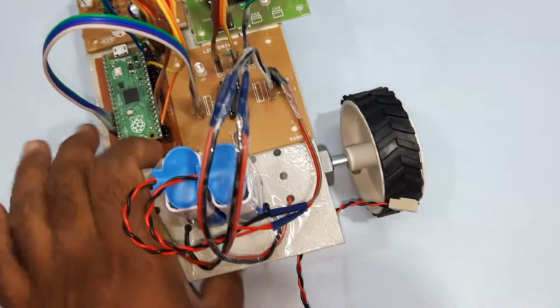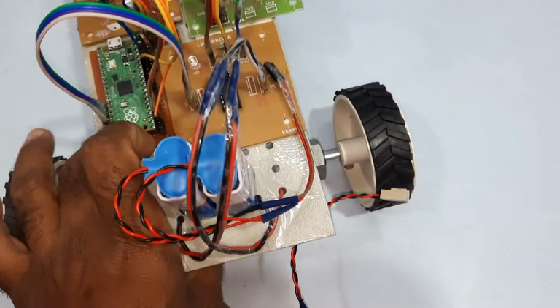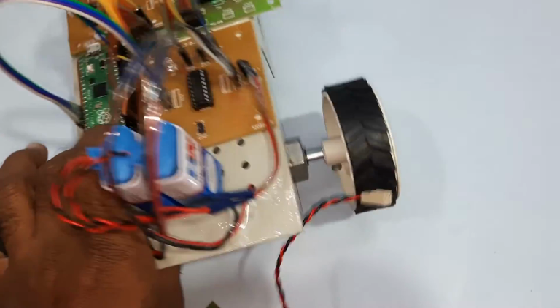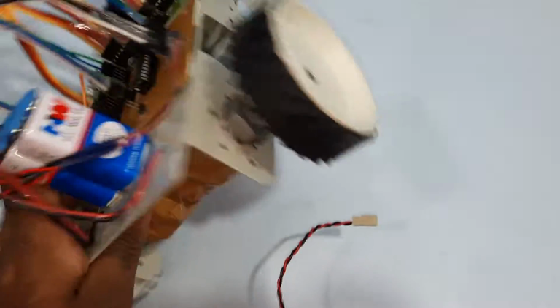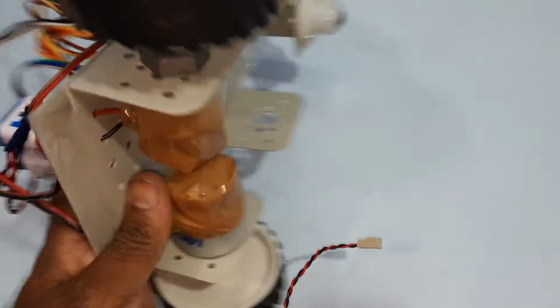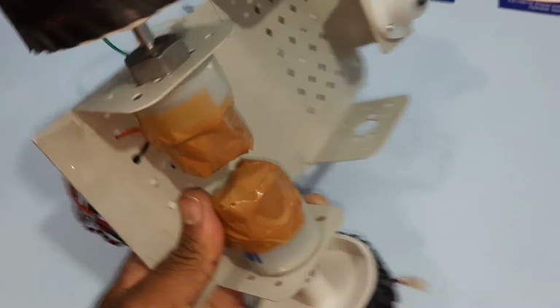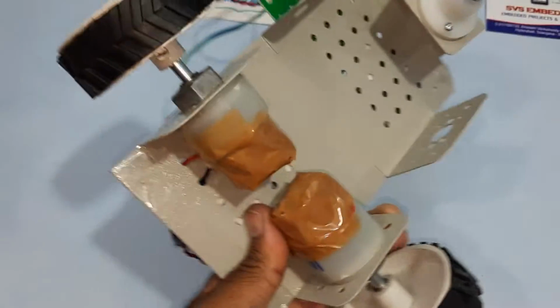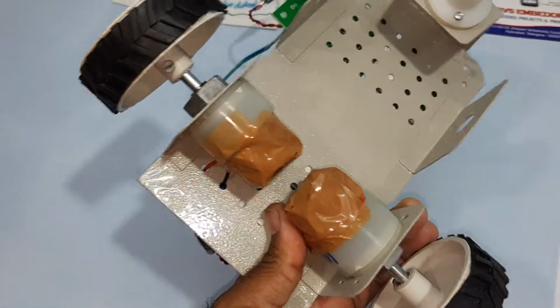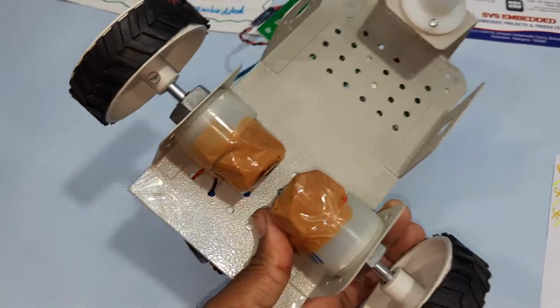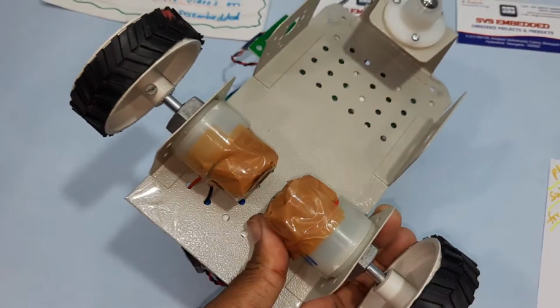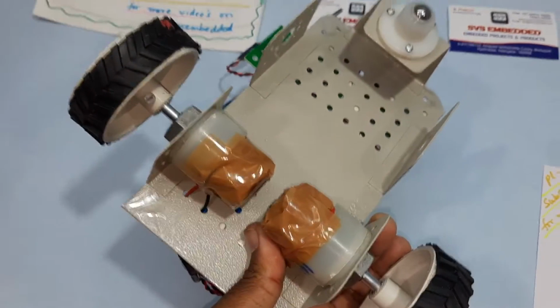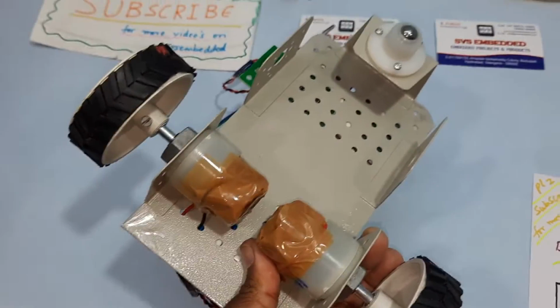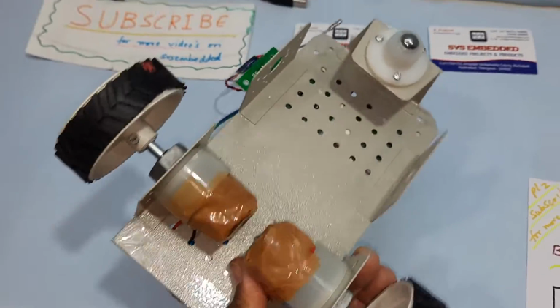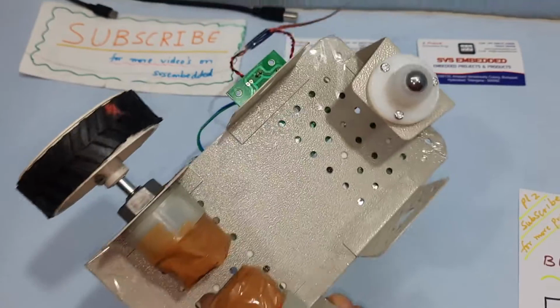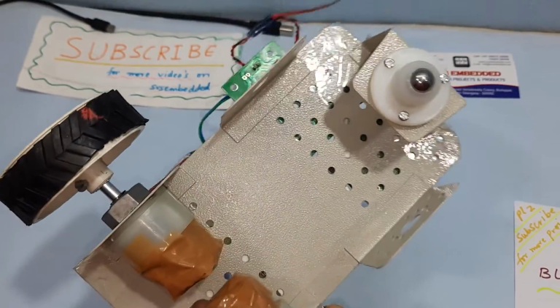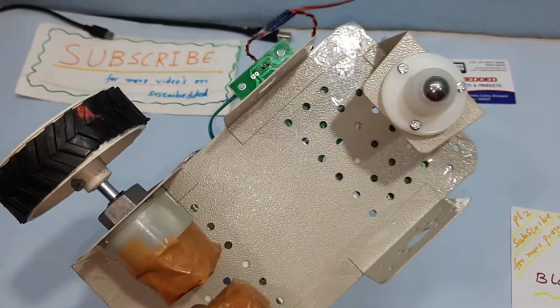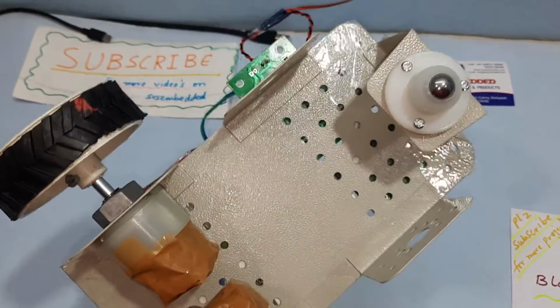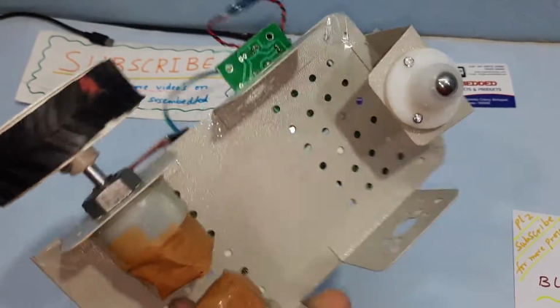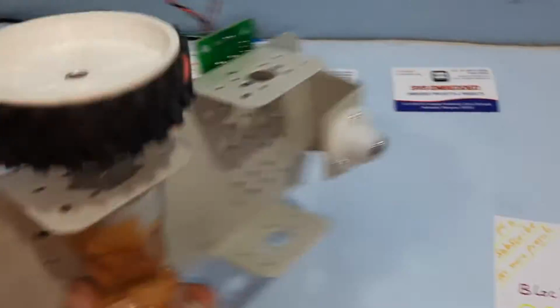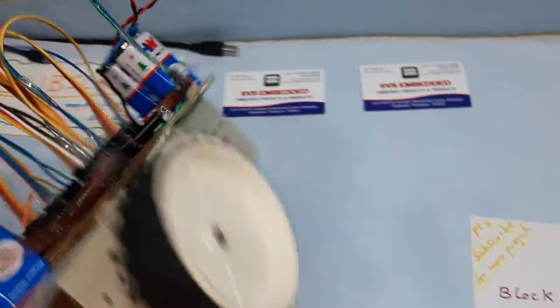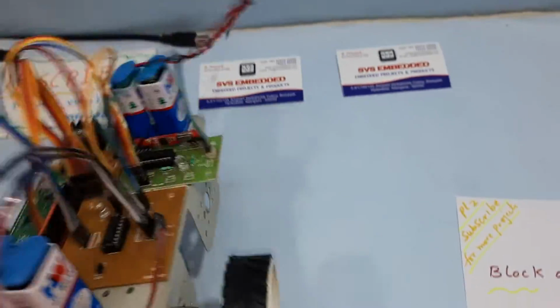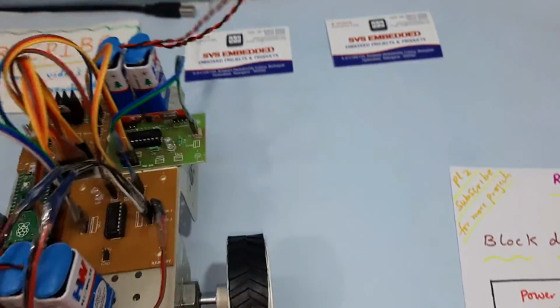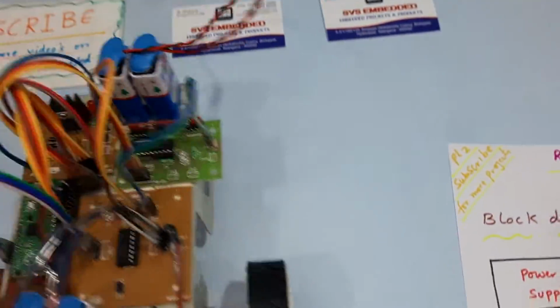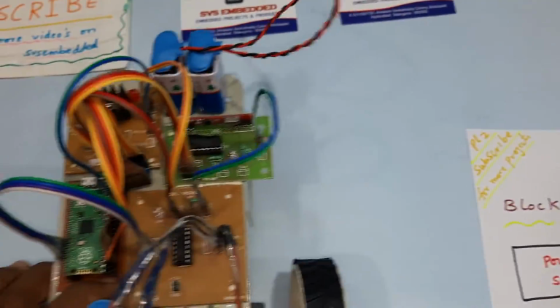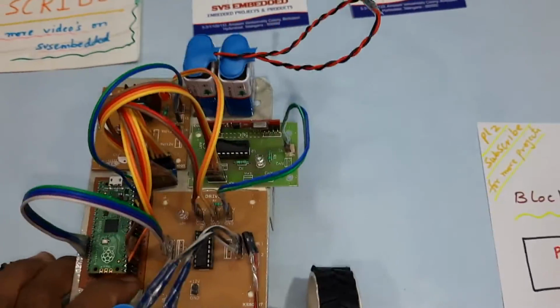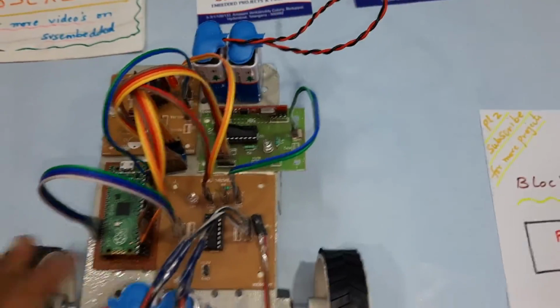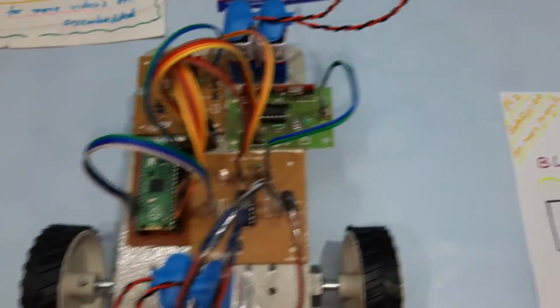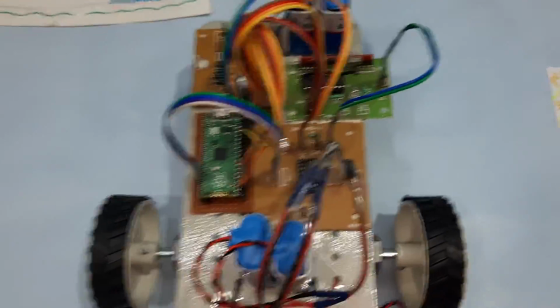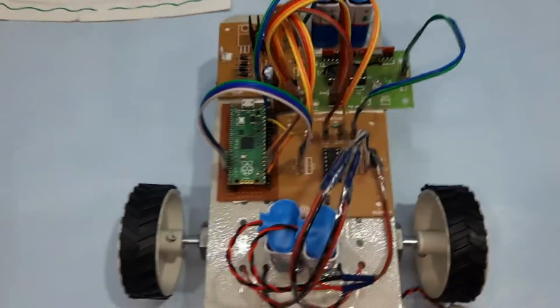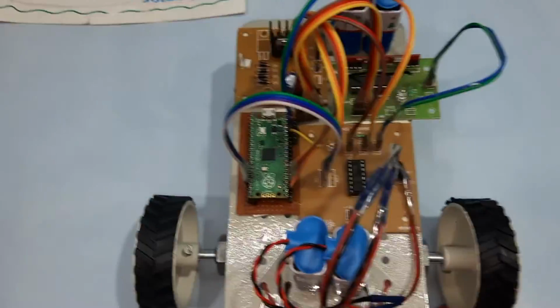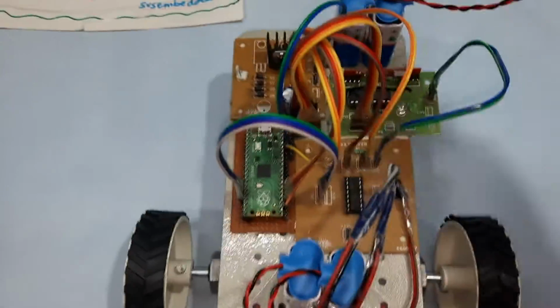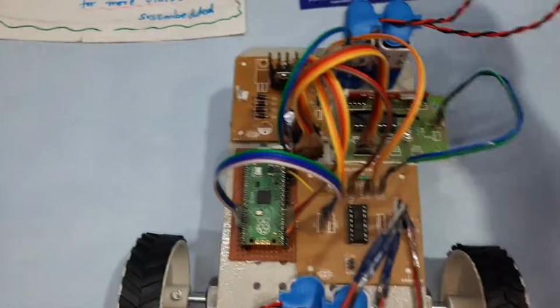We are using 100 RPM motors, one 200 RPM motor, and one free wheel. Now I am going to give the power supply.